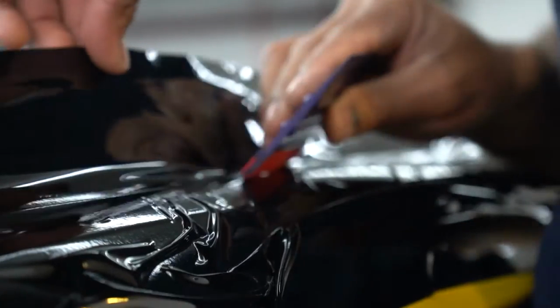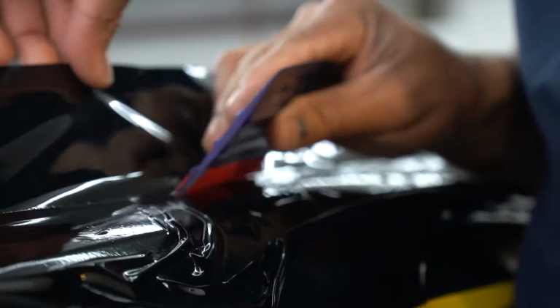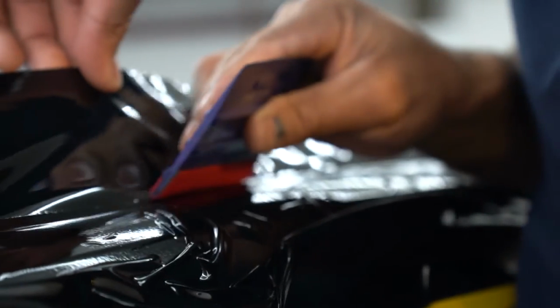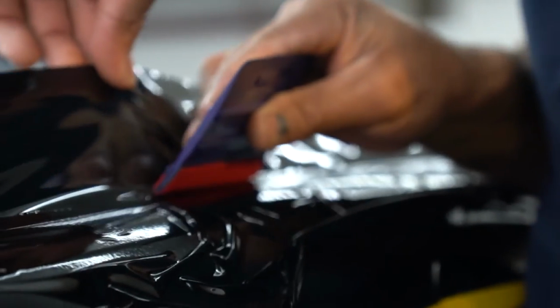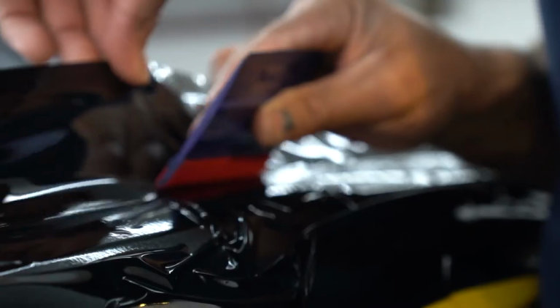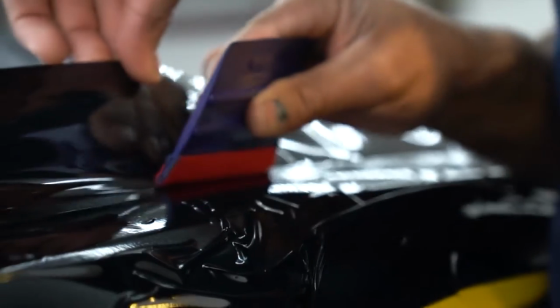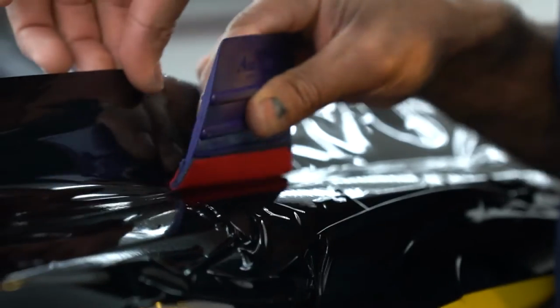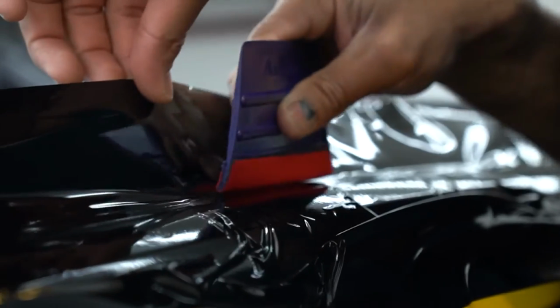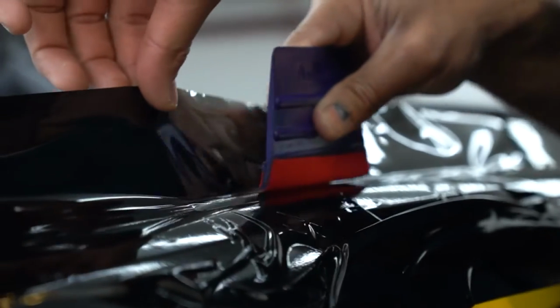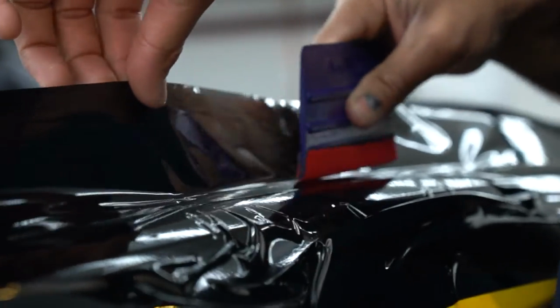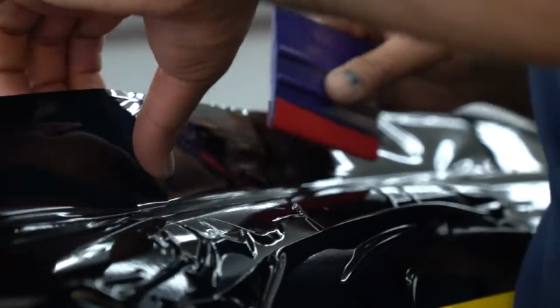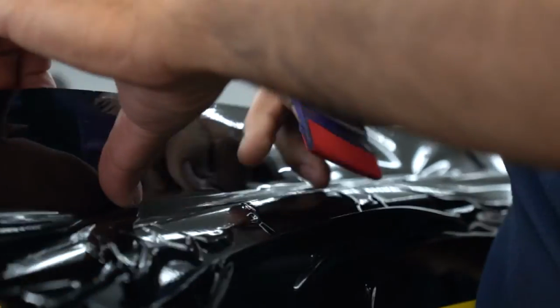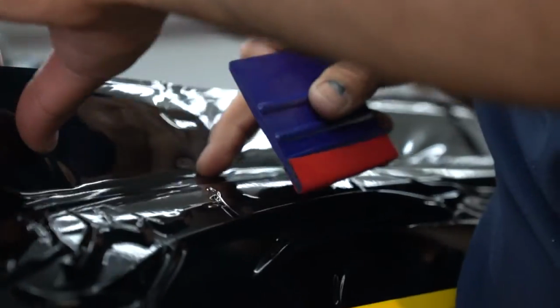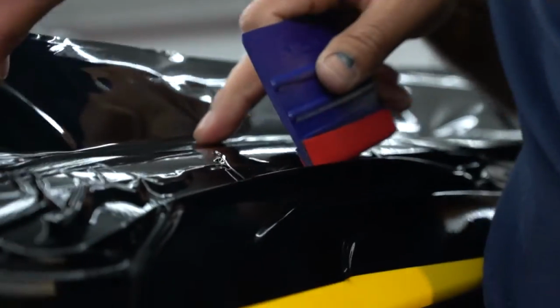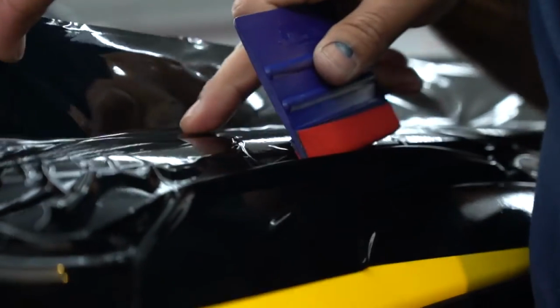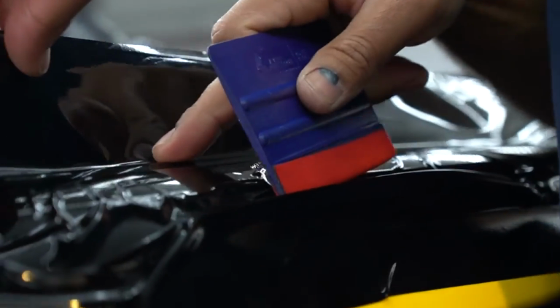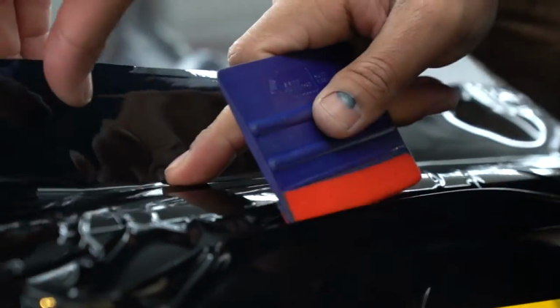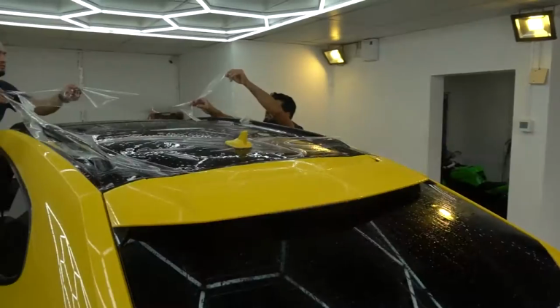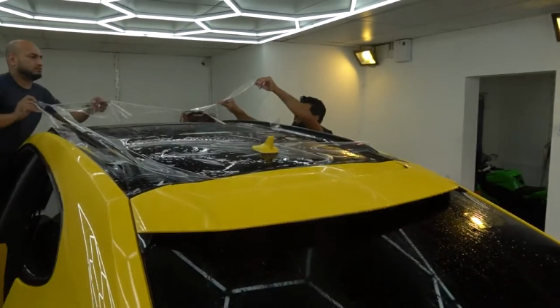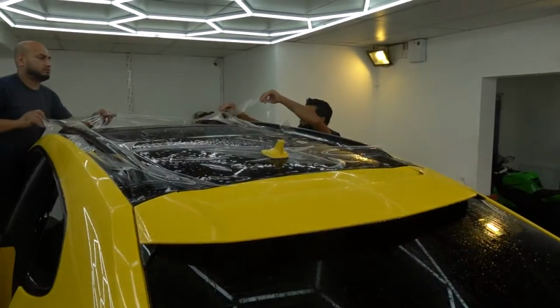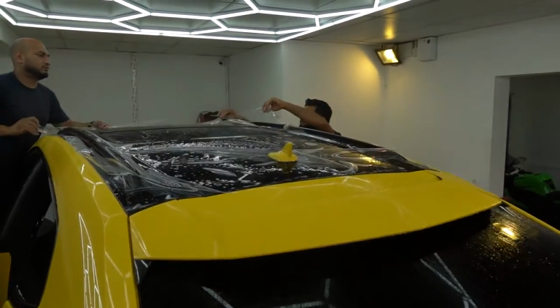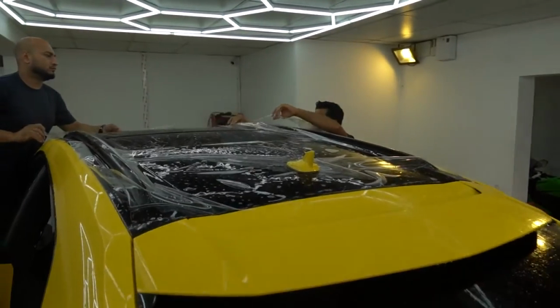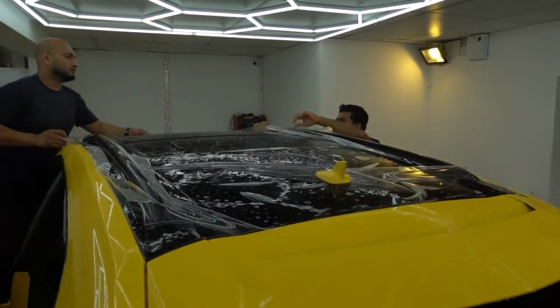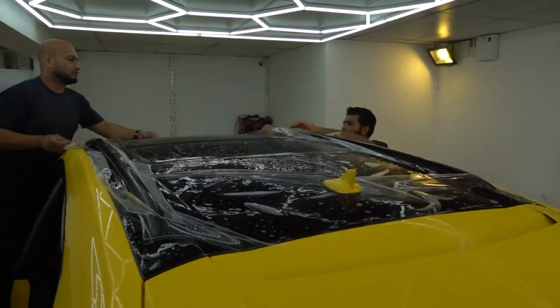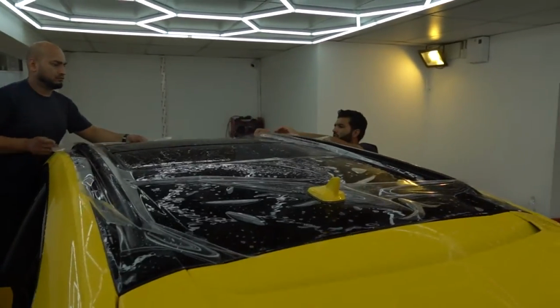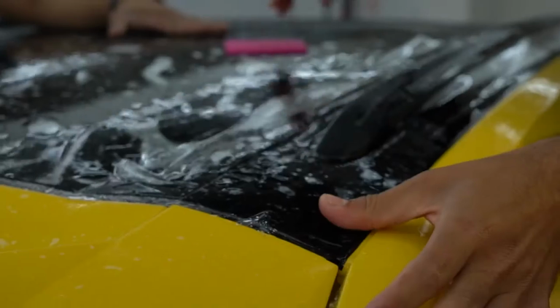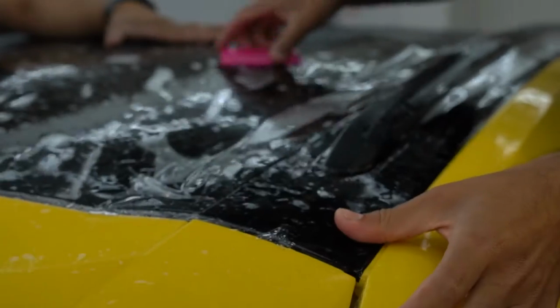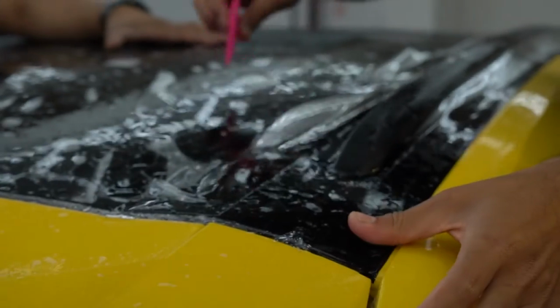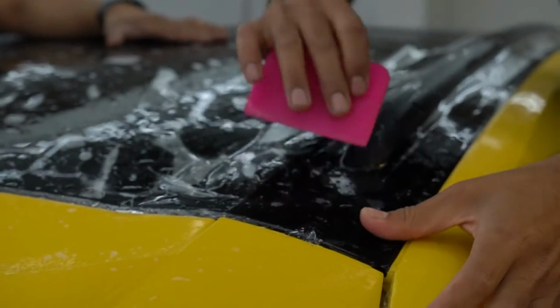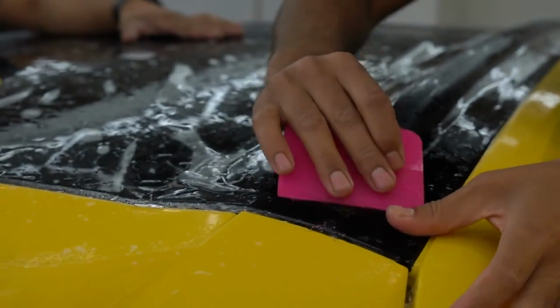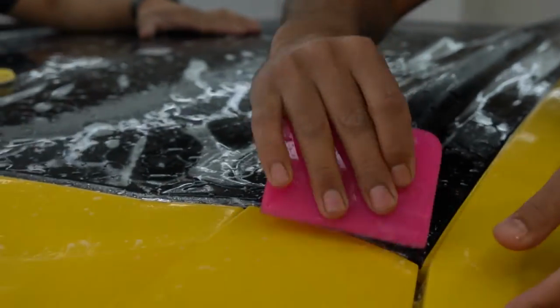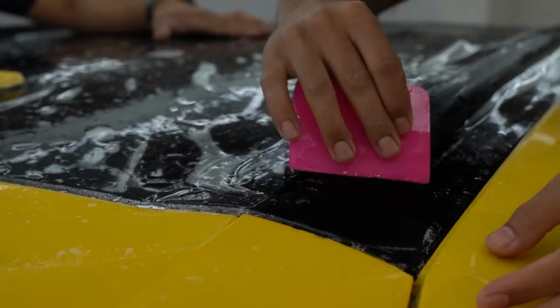If you want to learn how to apply paint protection film or wrap beautiful cars like these then check out the link in the description.